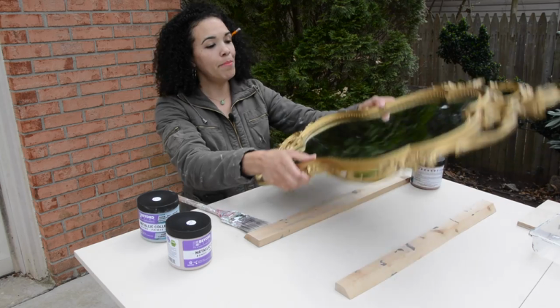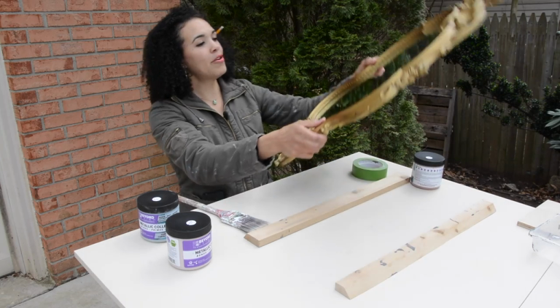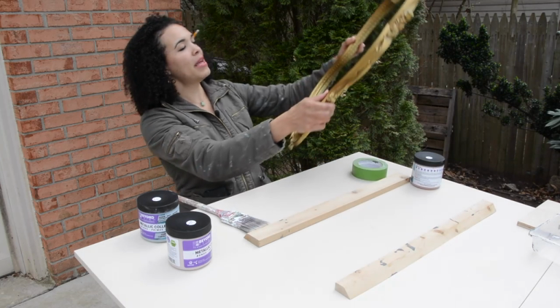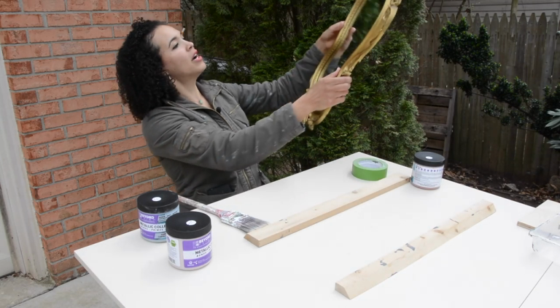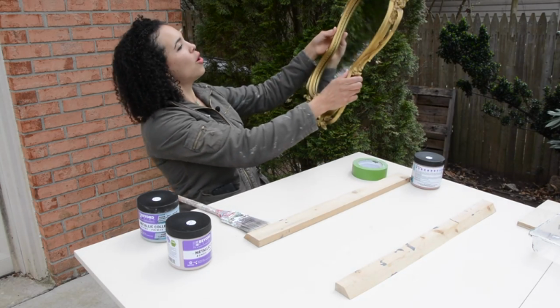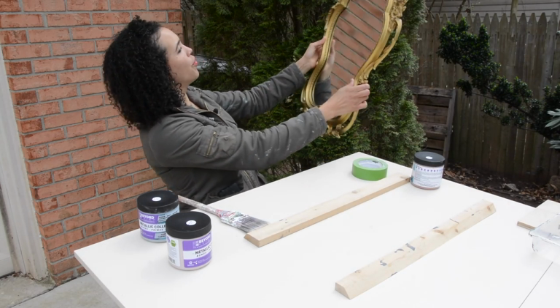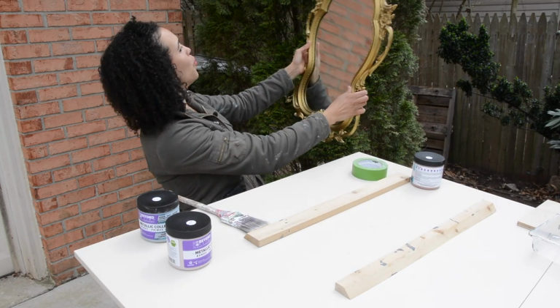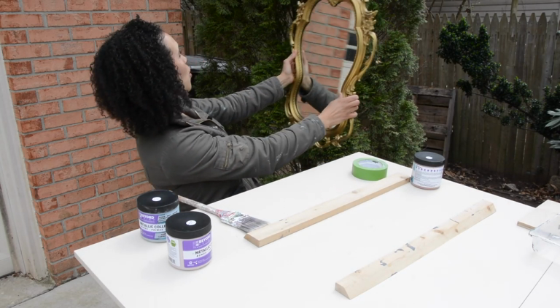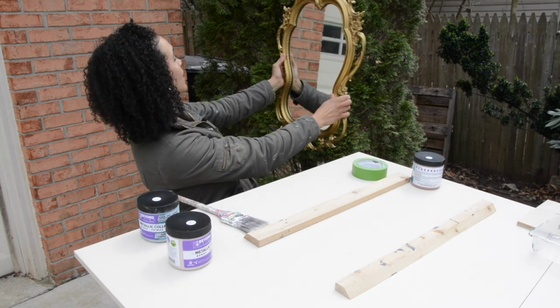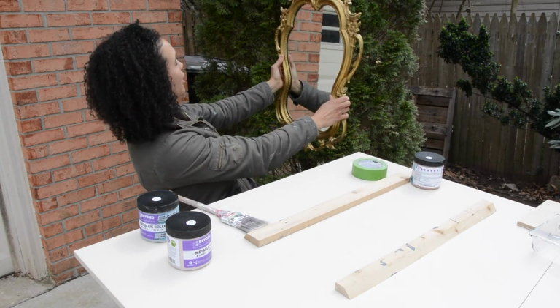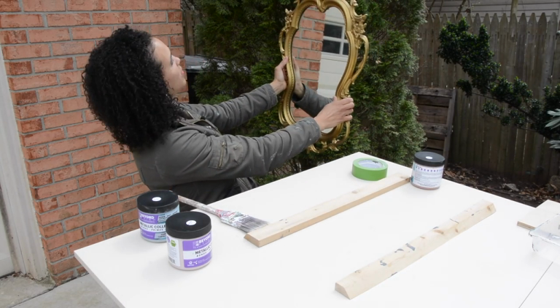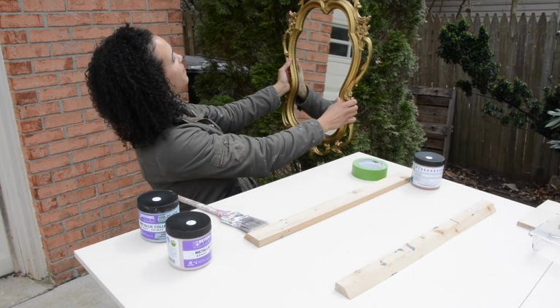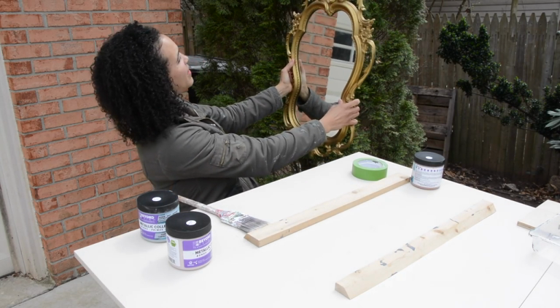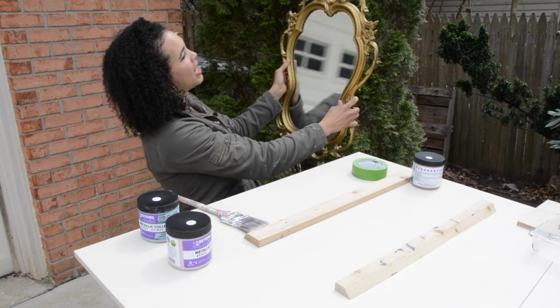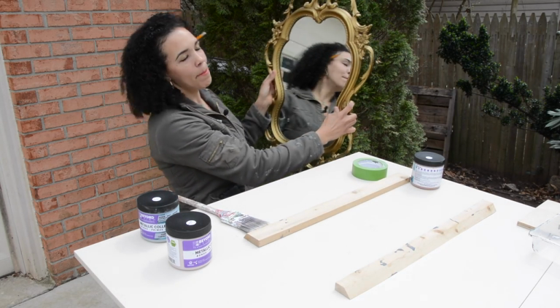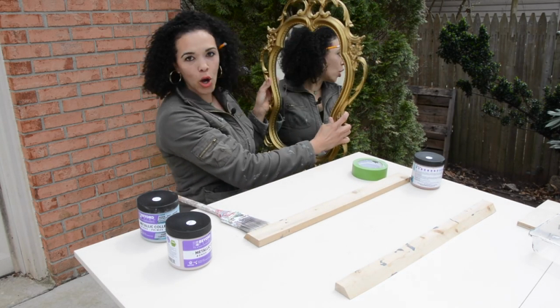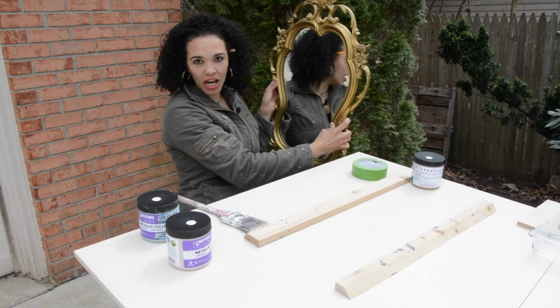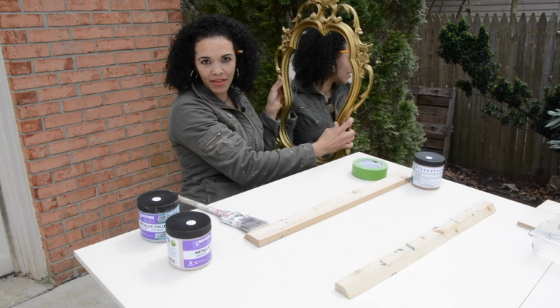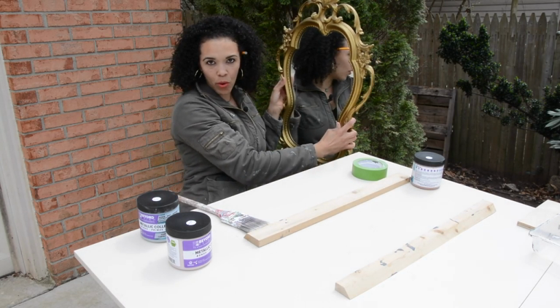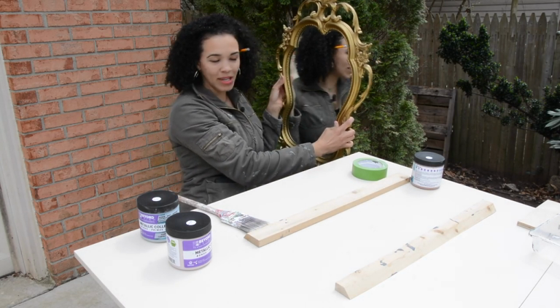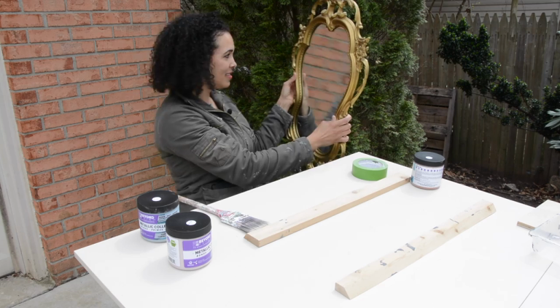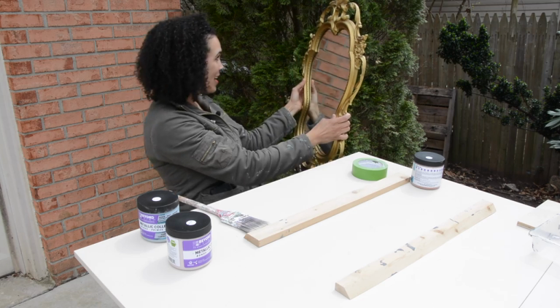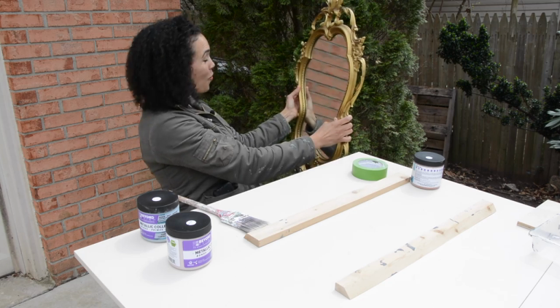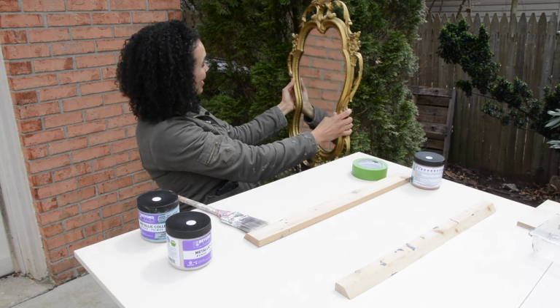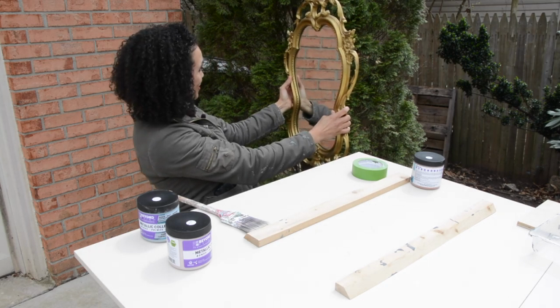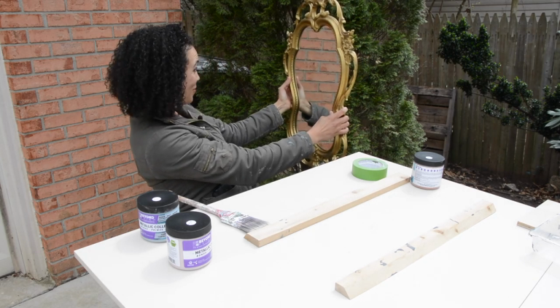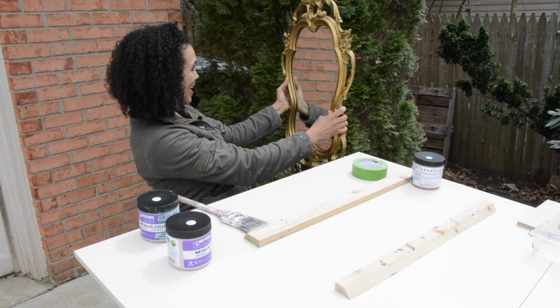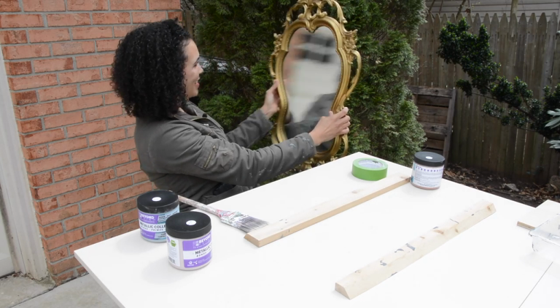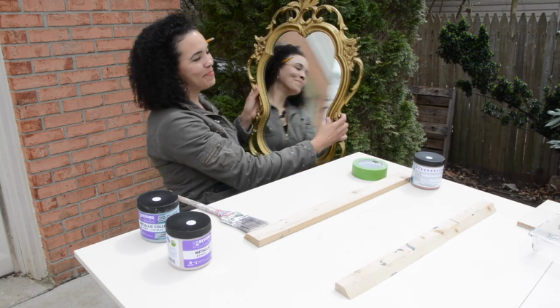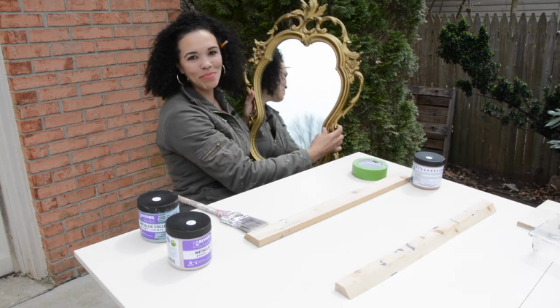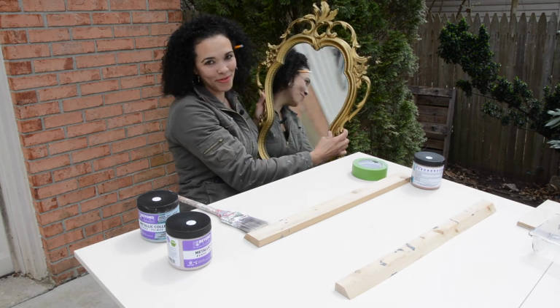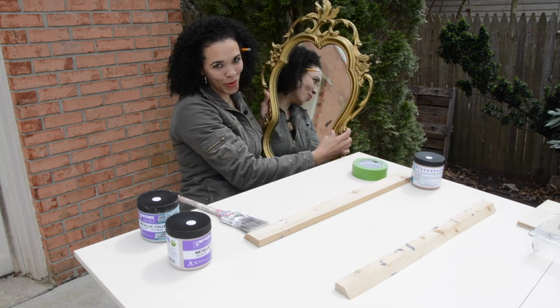Mirror, mirror on the wall. Who's the fairest blogger of them all? Why you, Serena, but of course.